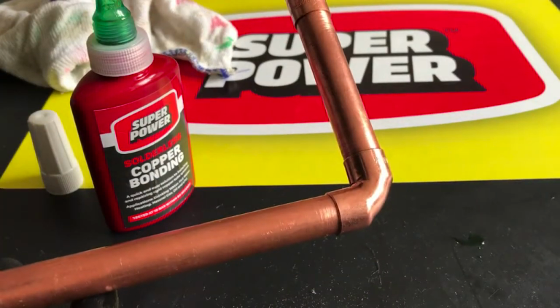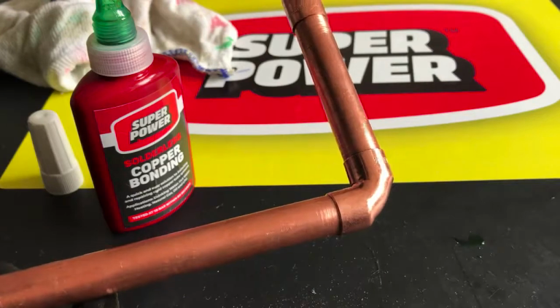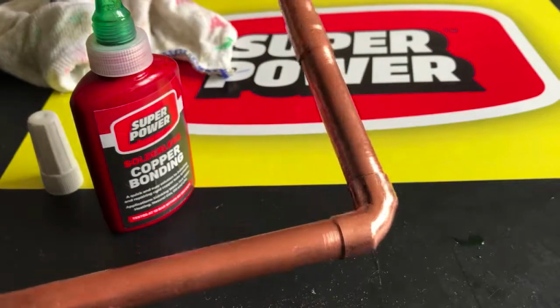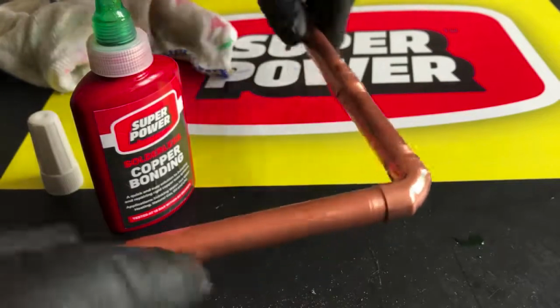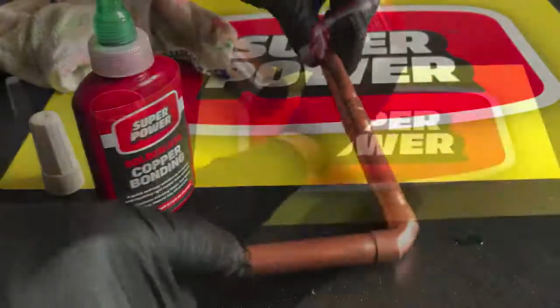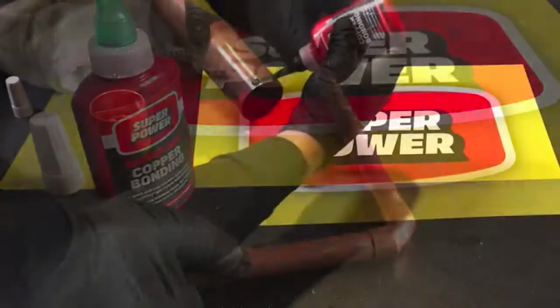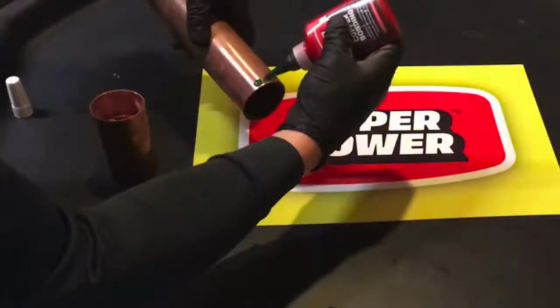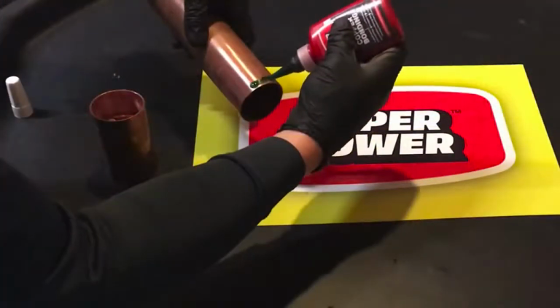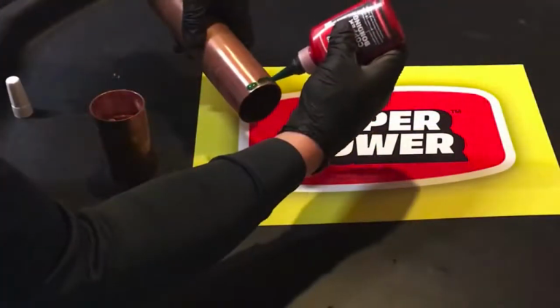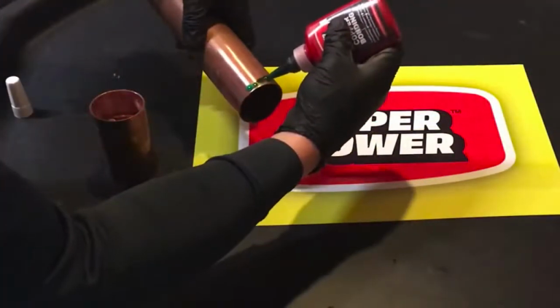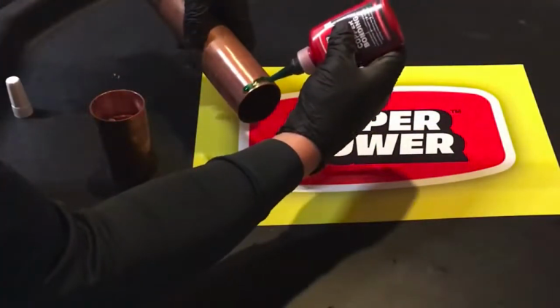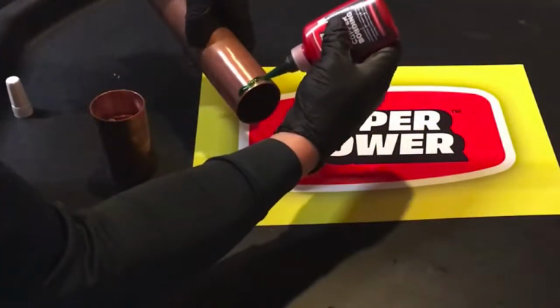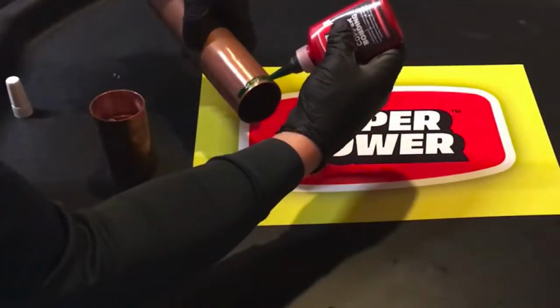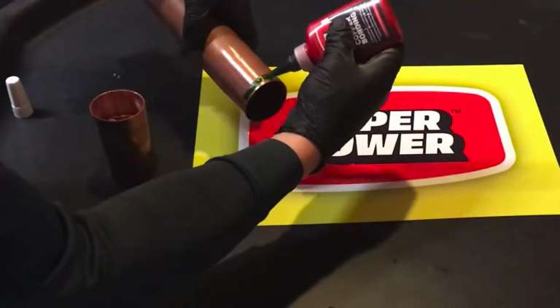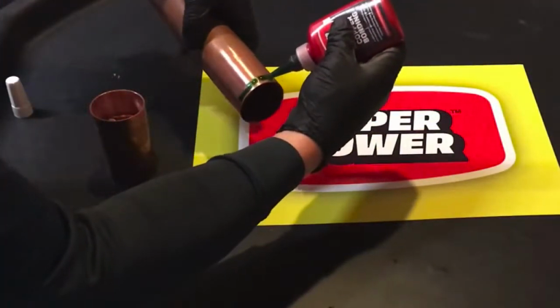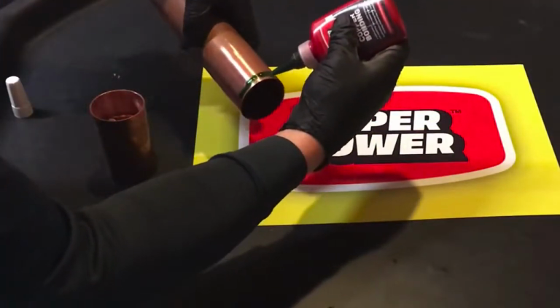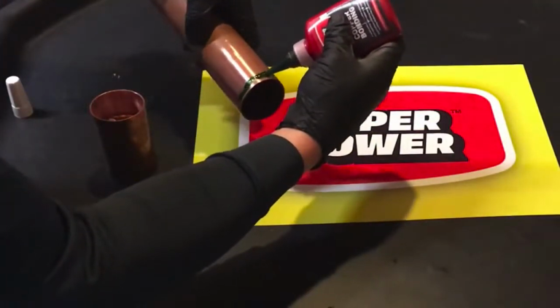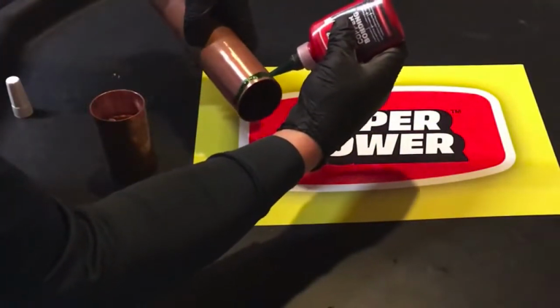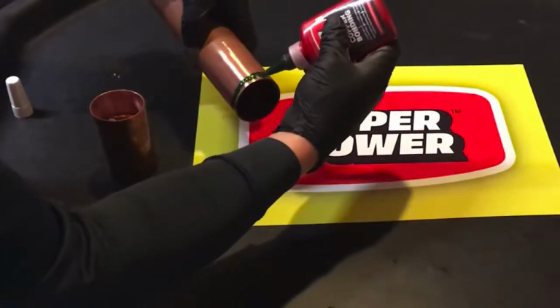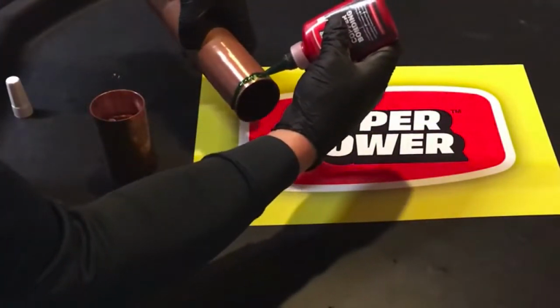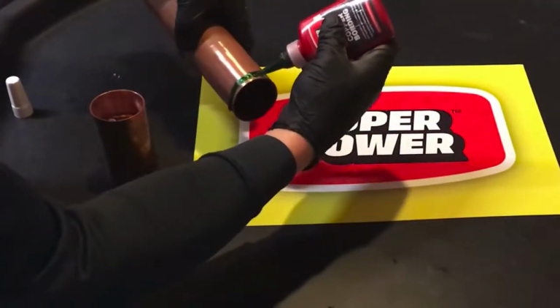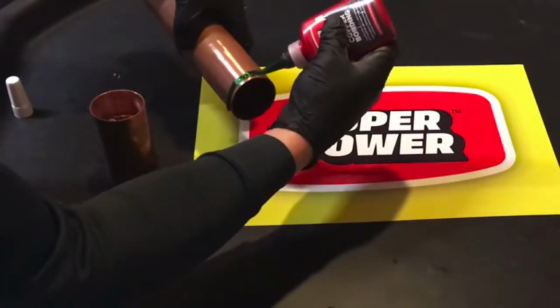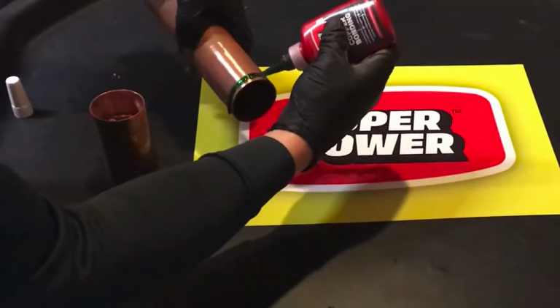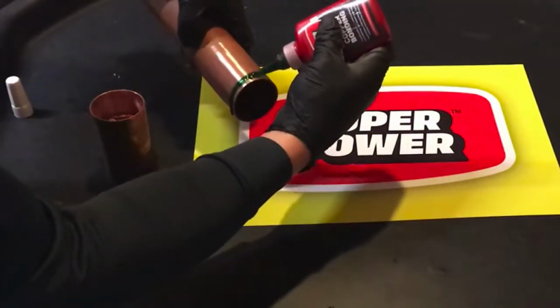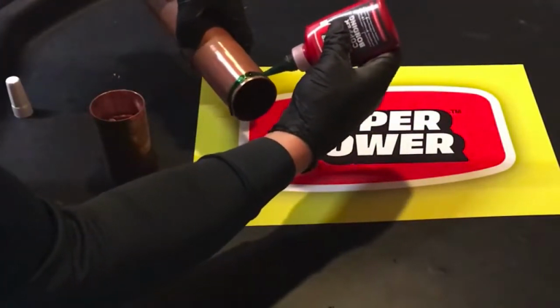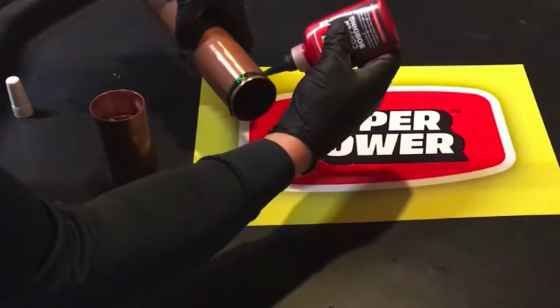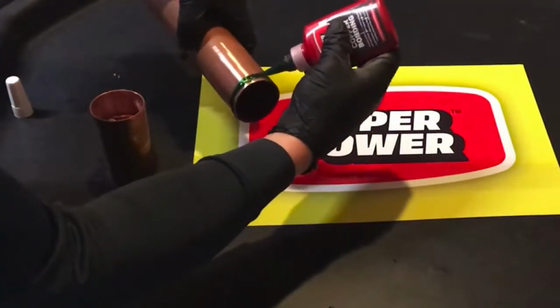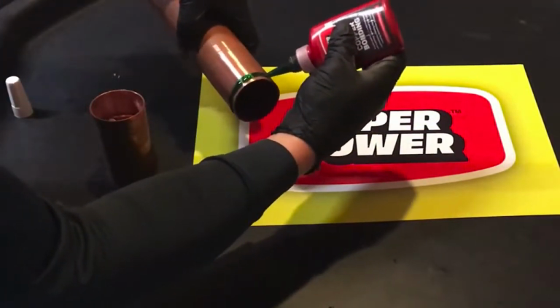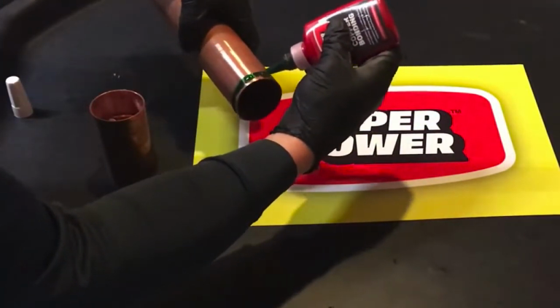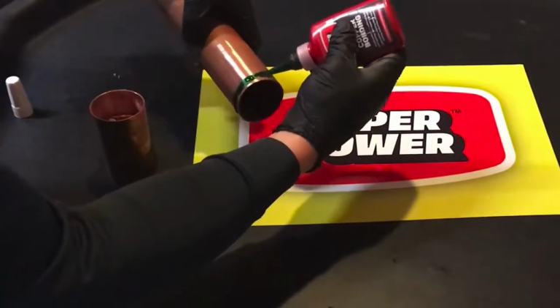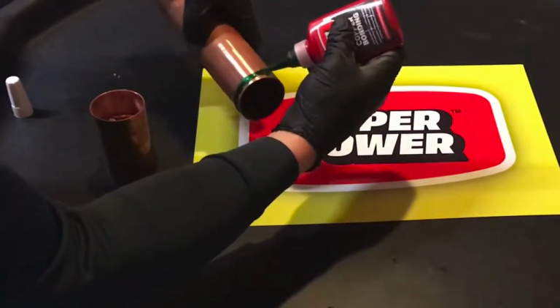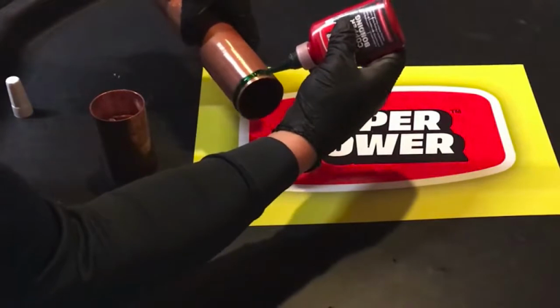It can be used on any size copper pipe. Wire wool is not to be used.